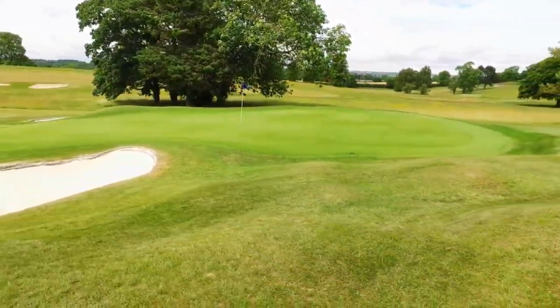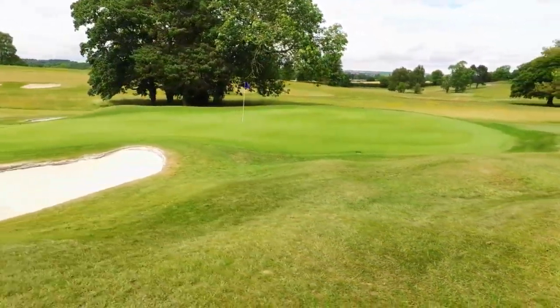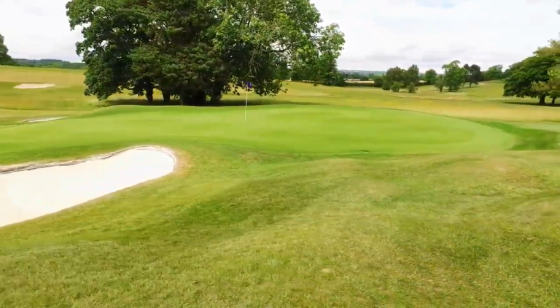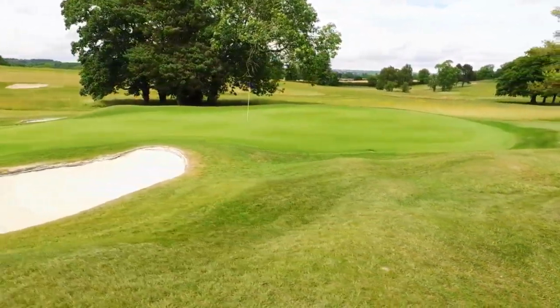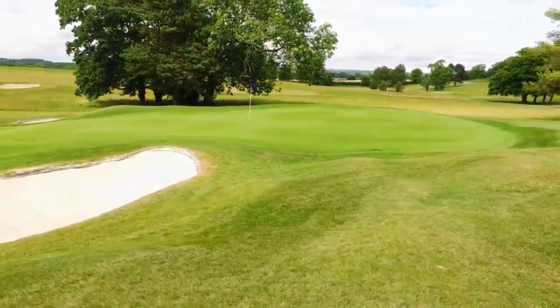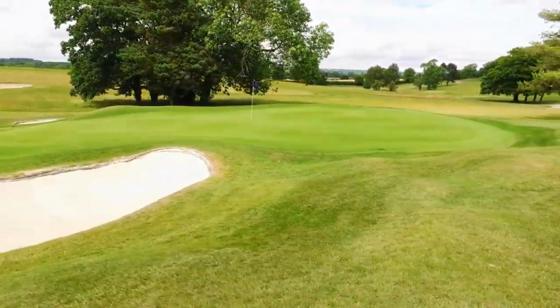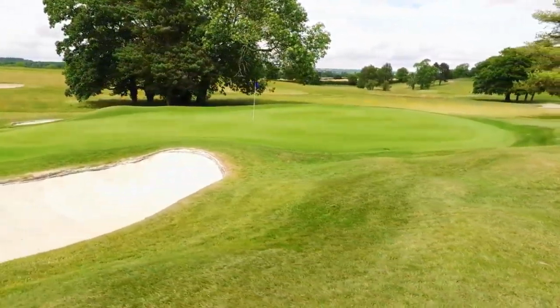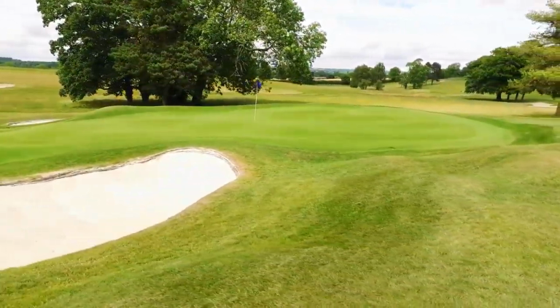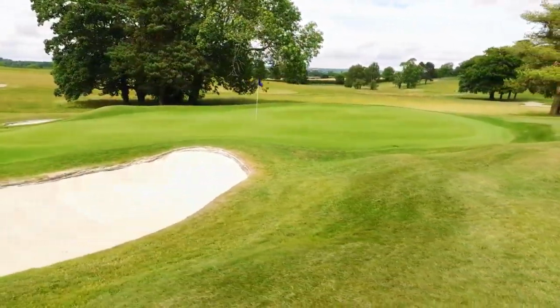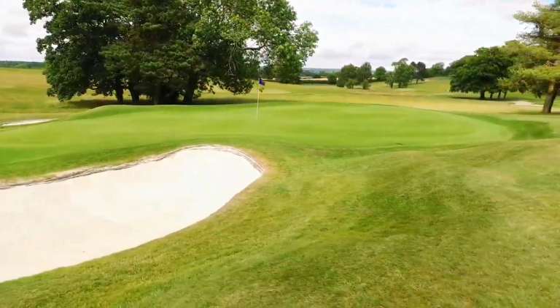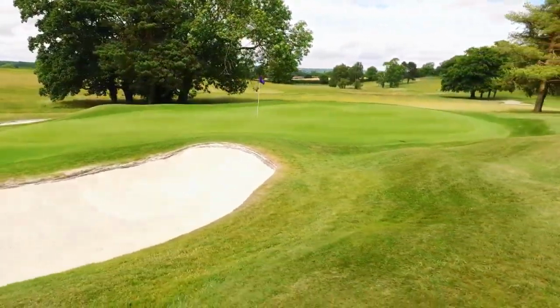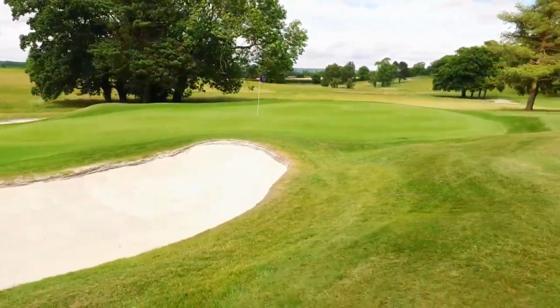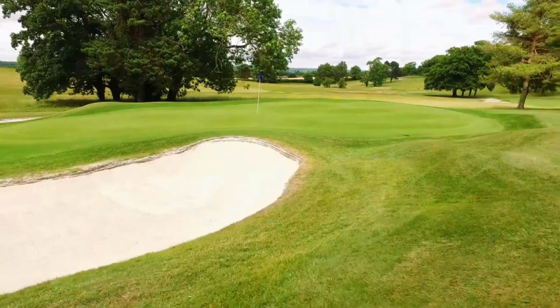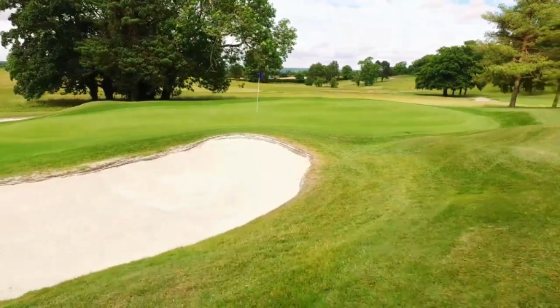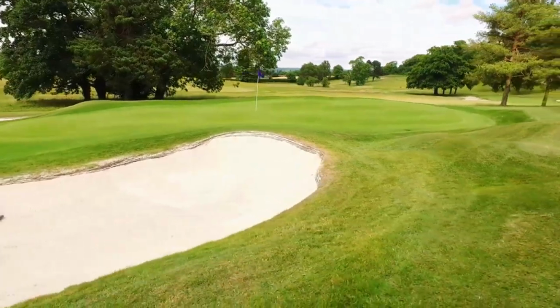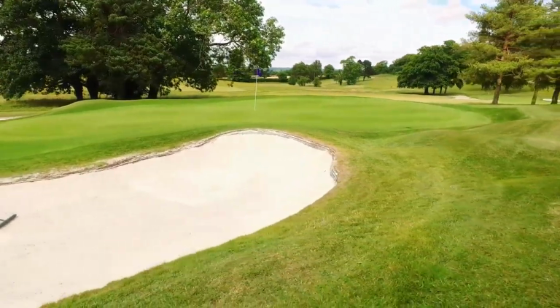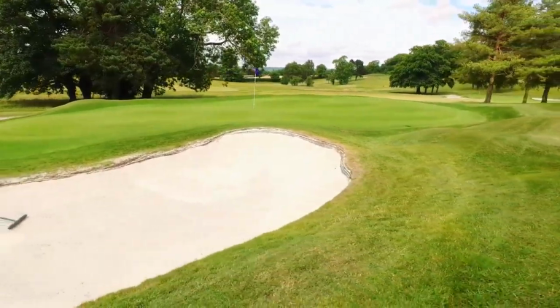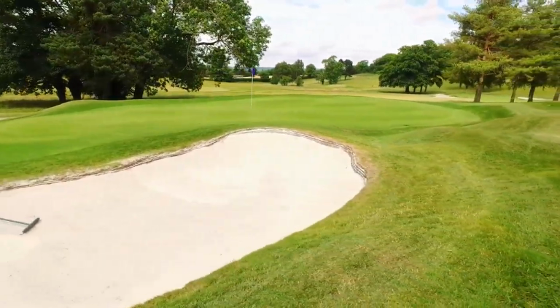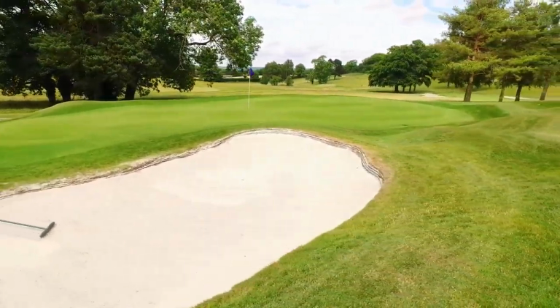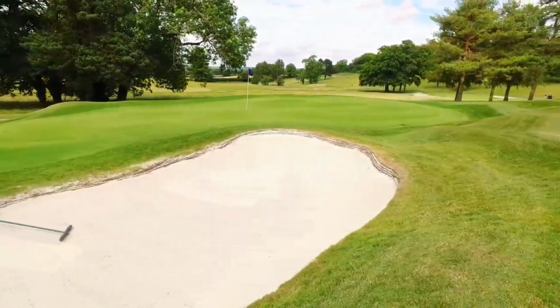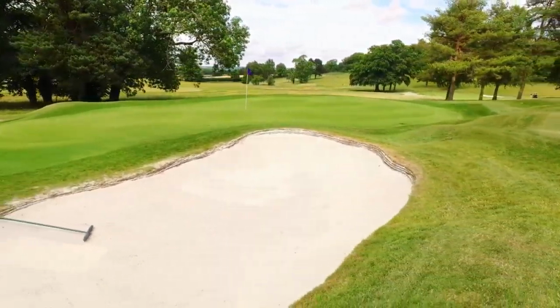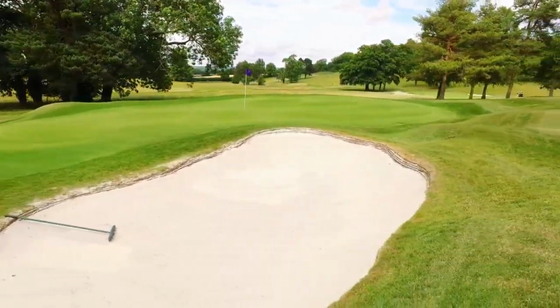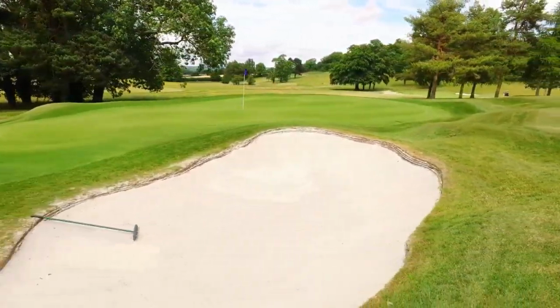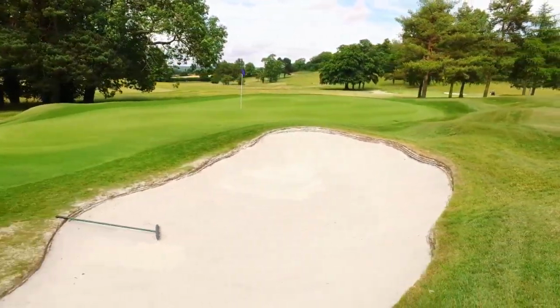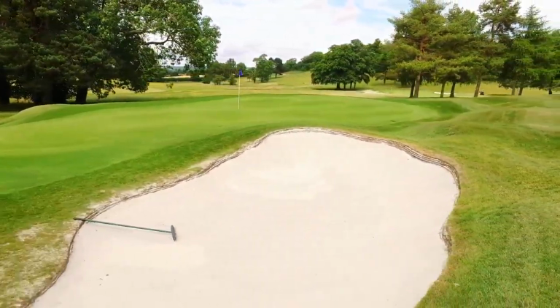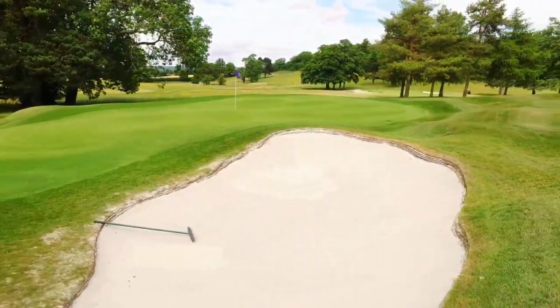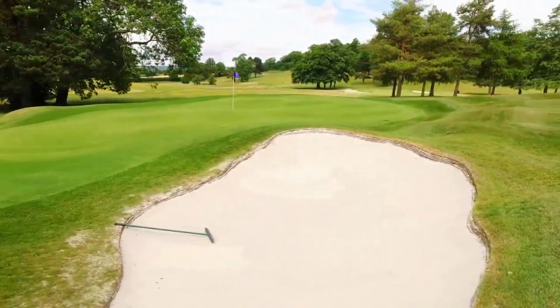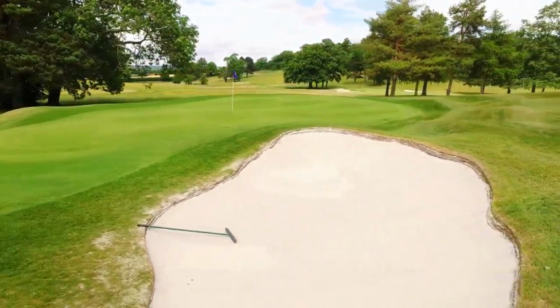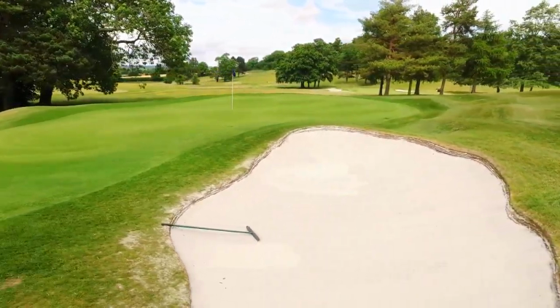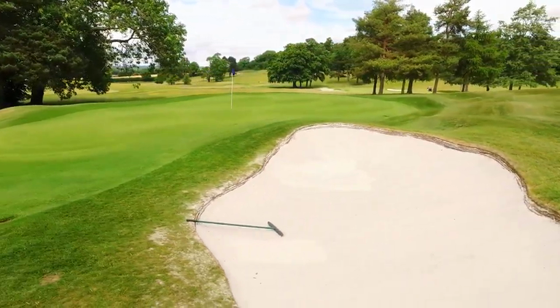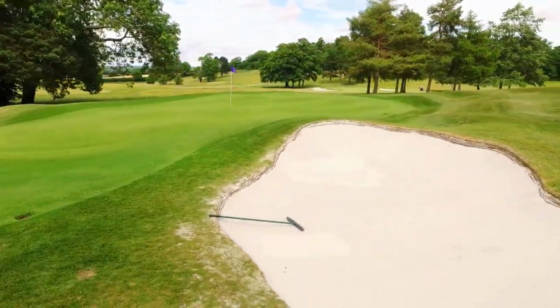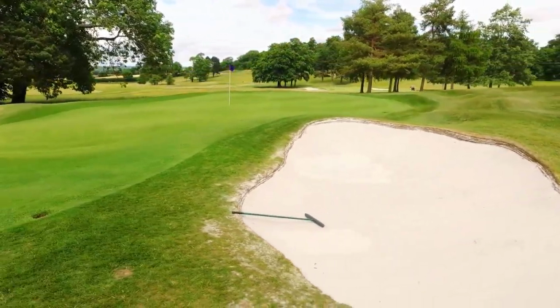The well-contoured green has a very narrow entrance and is protected by greenside bunkers left and right.